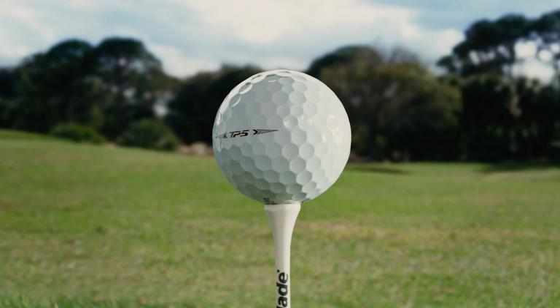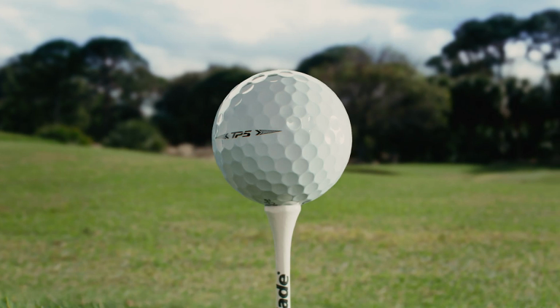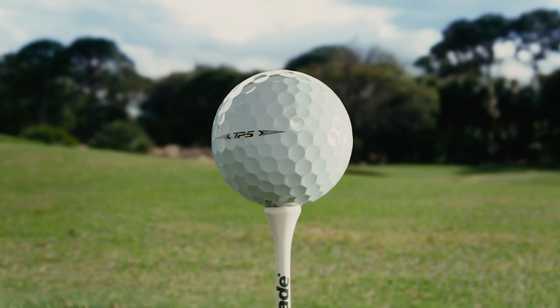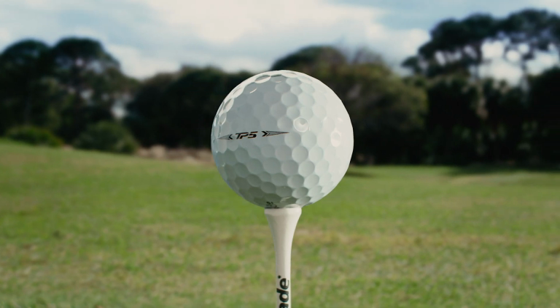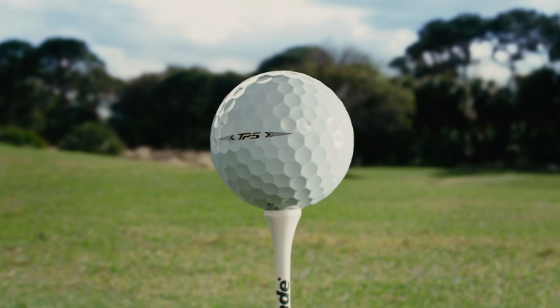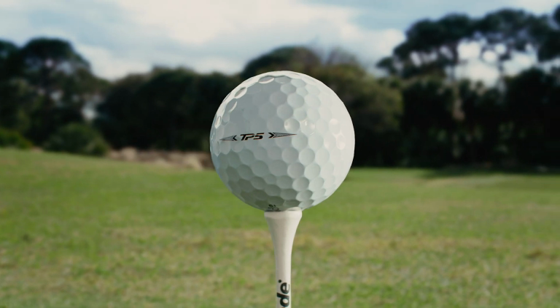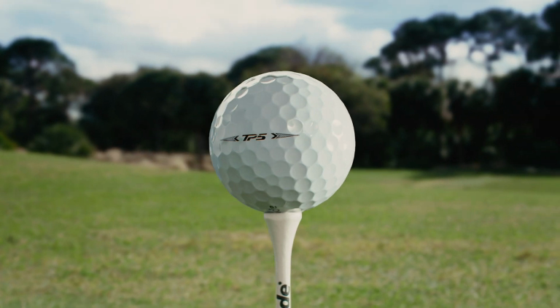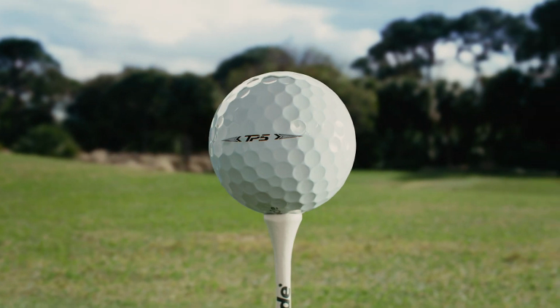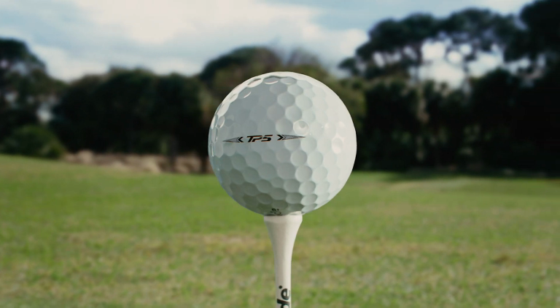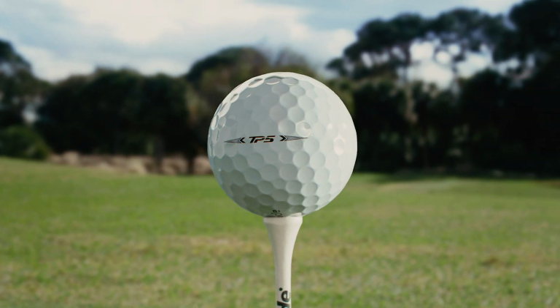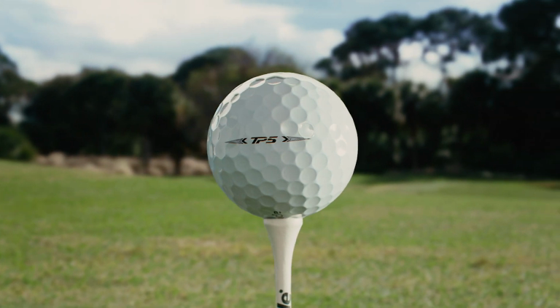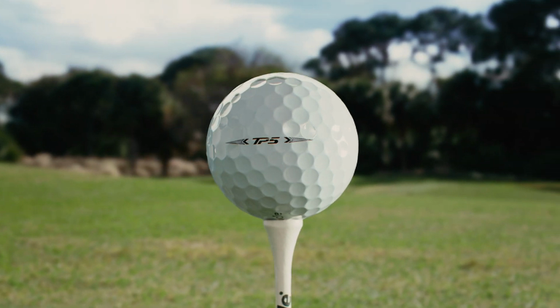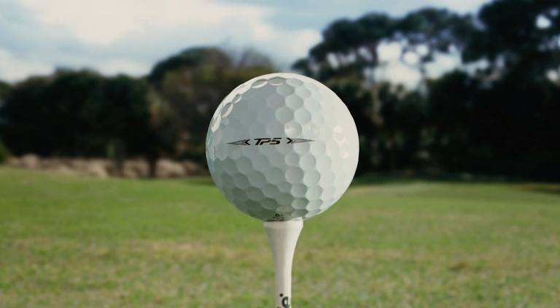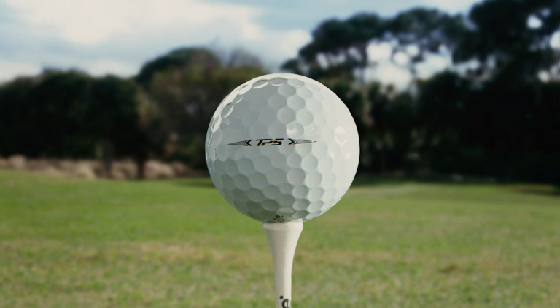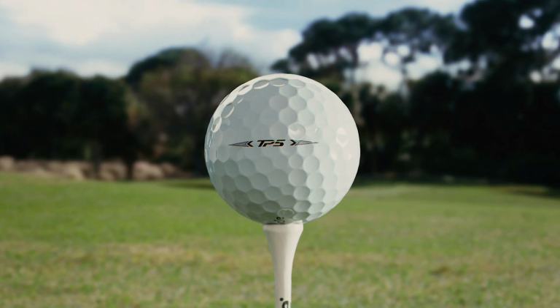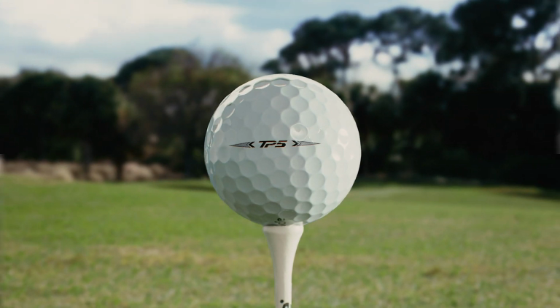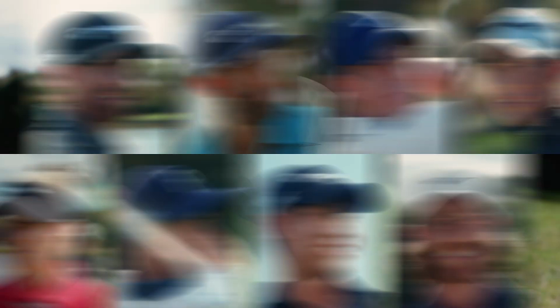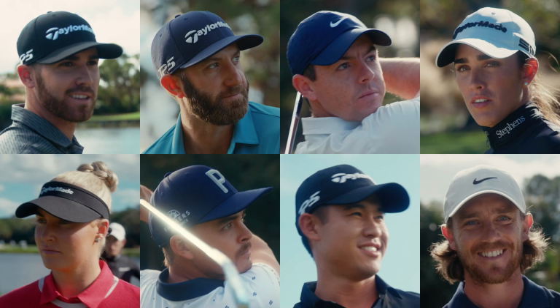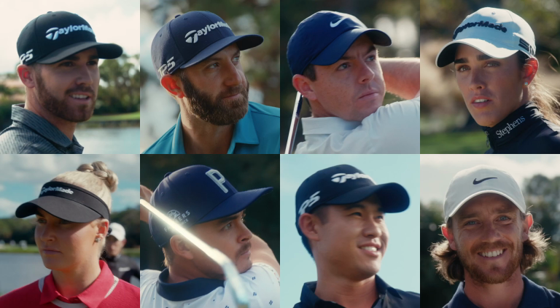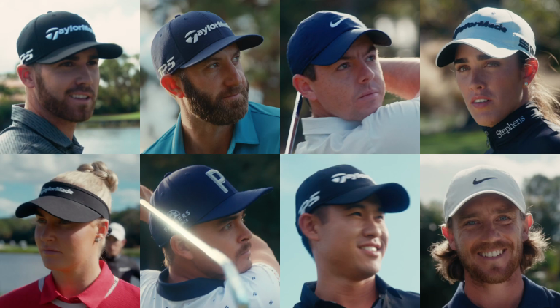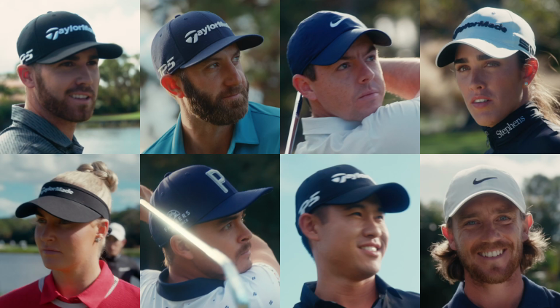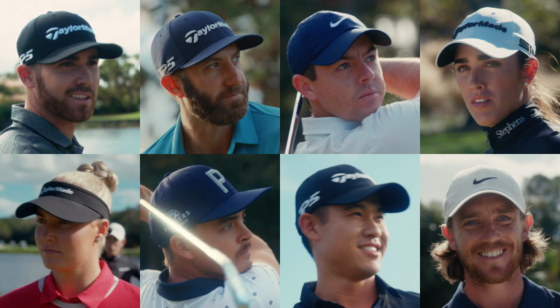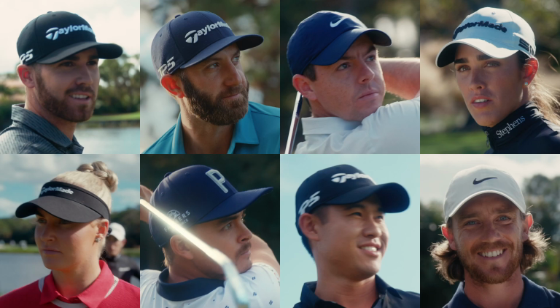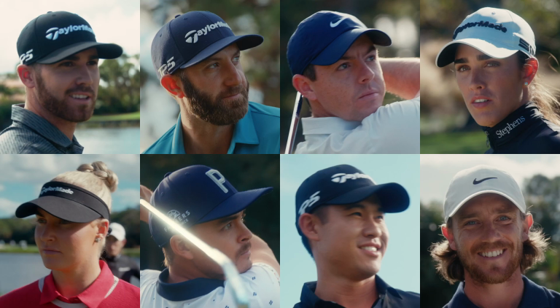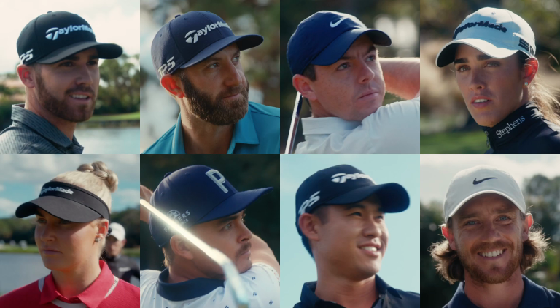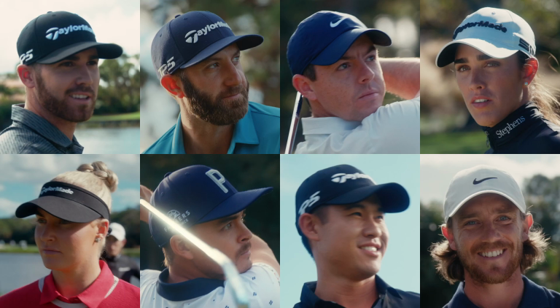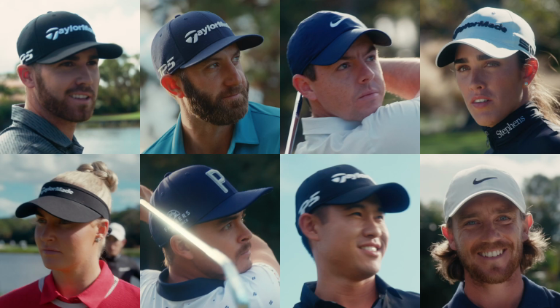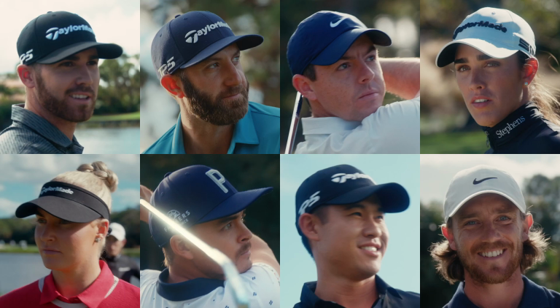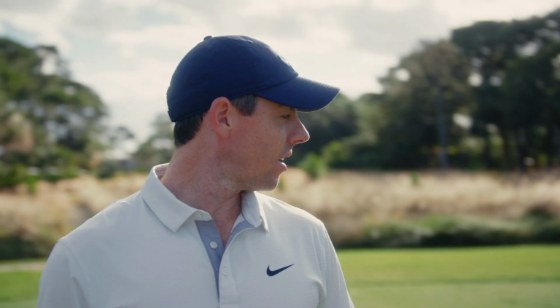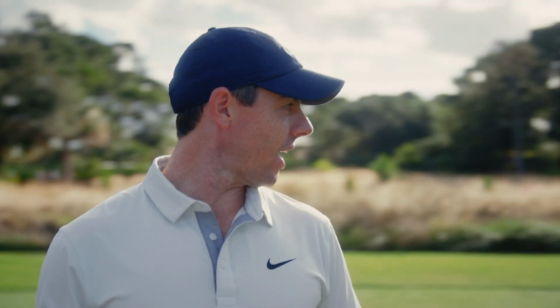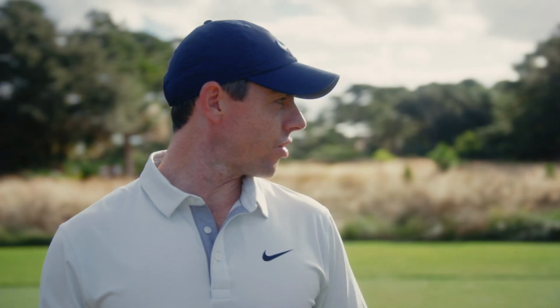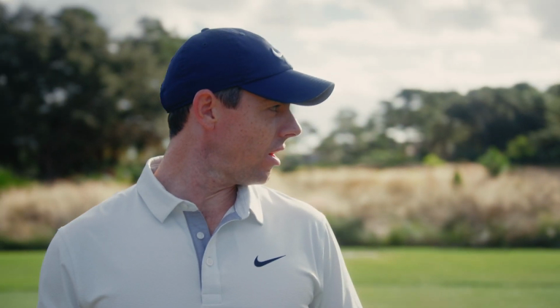To make sure the TP5 is the best ball for every shot in golf, we had some friends put it to the test. Hydra.